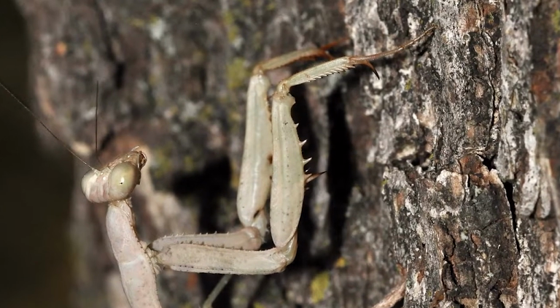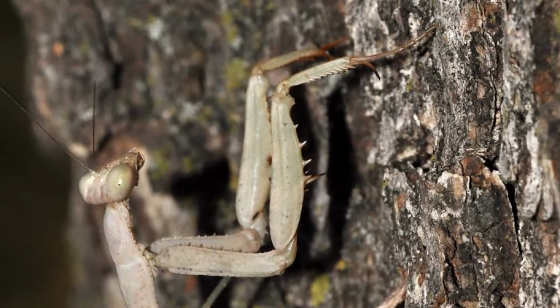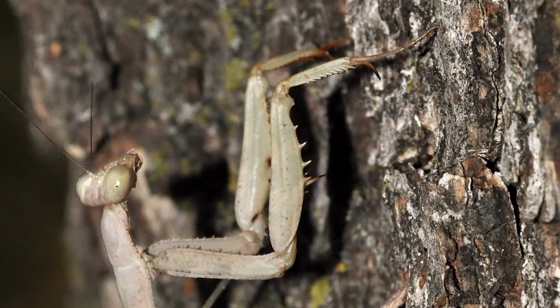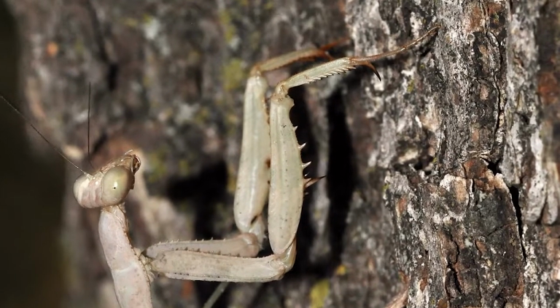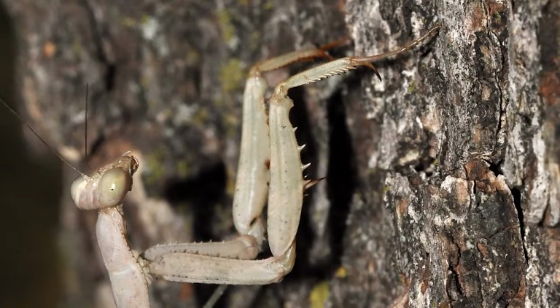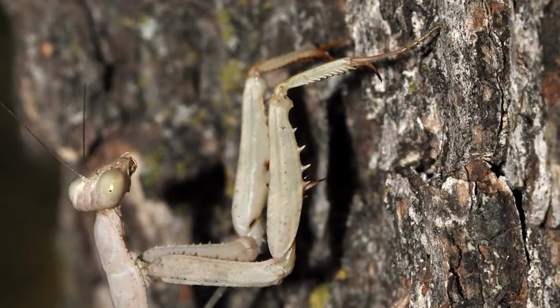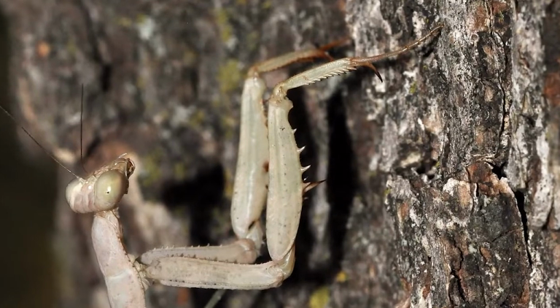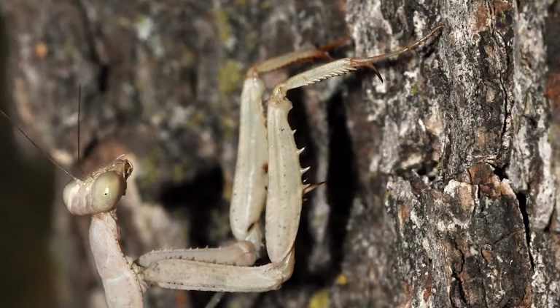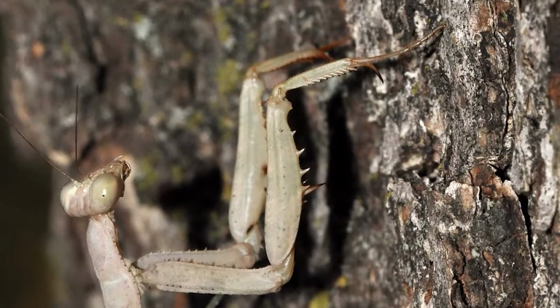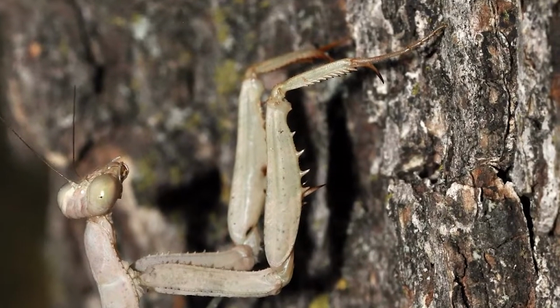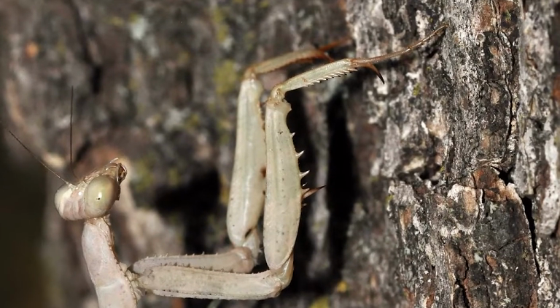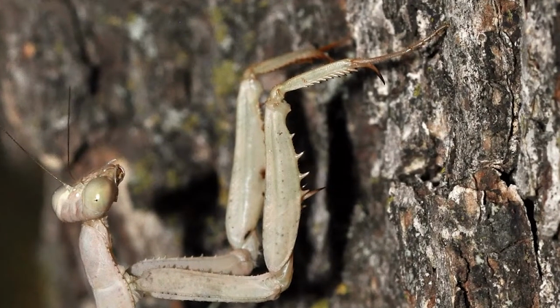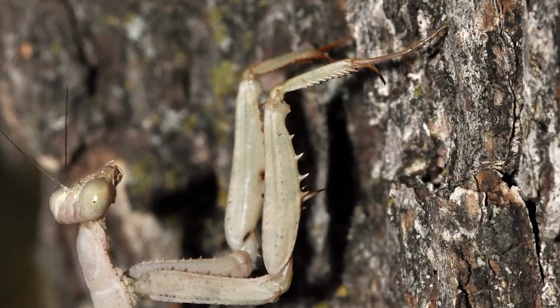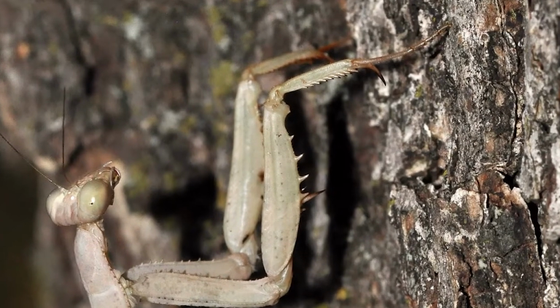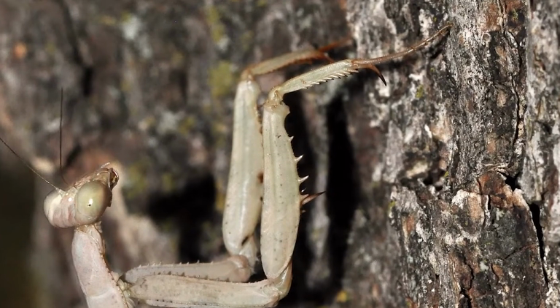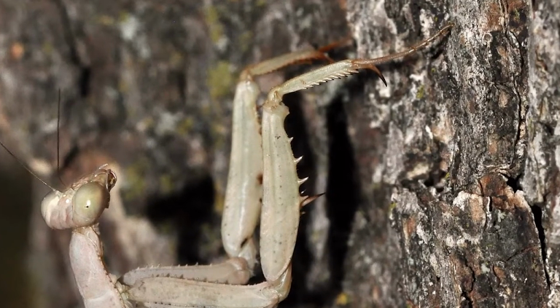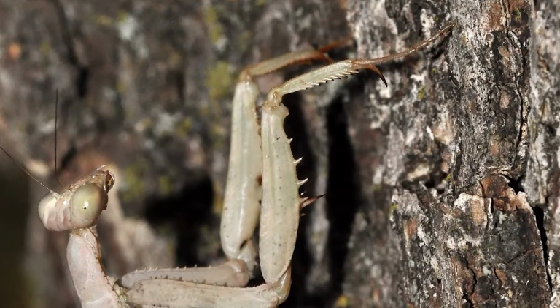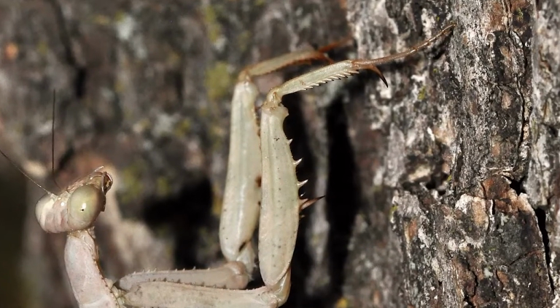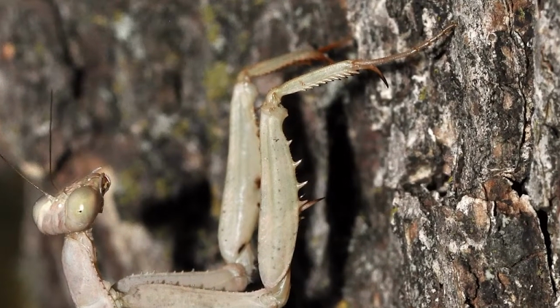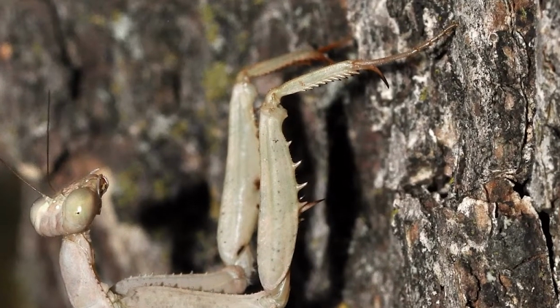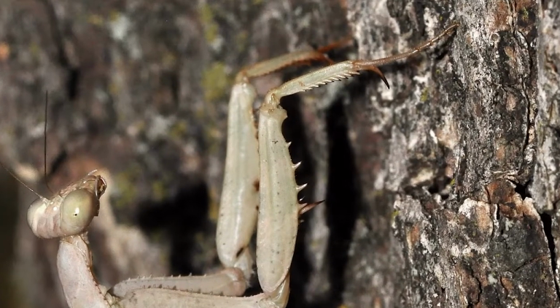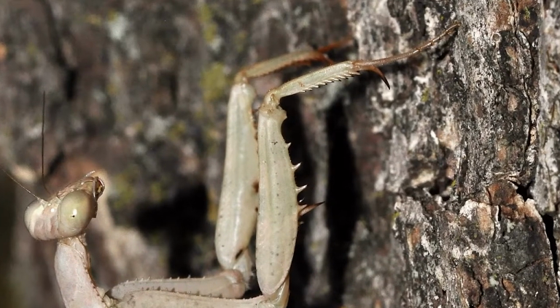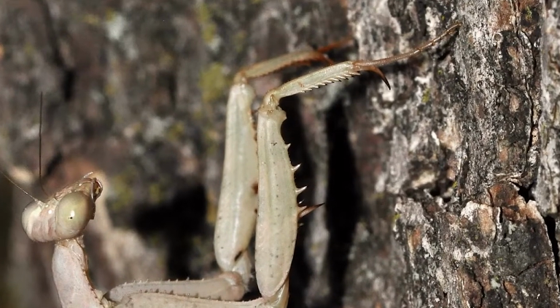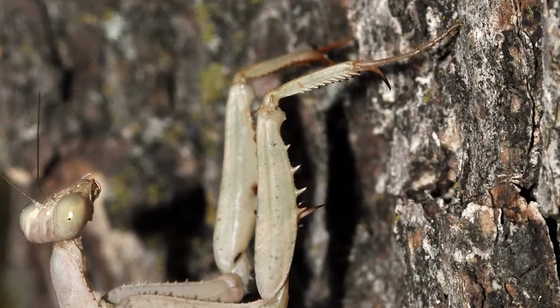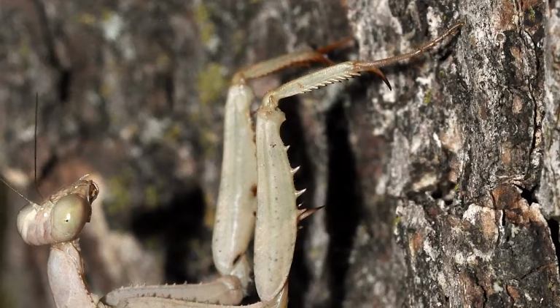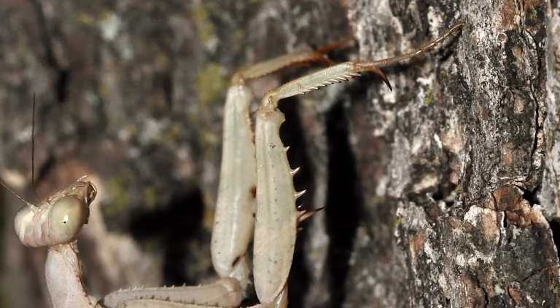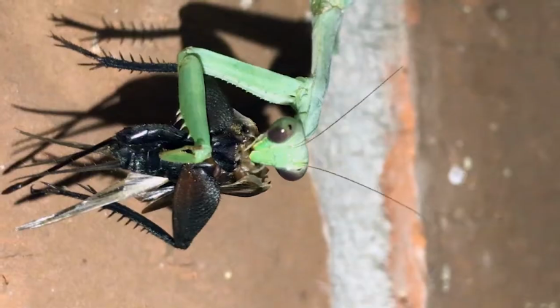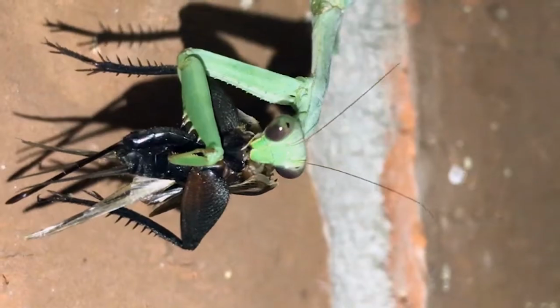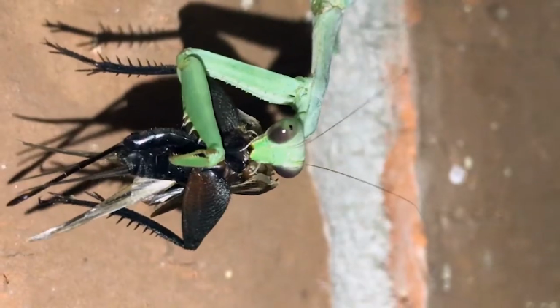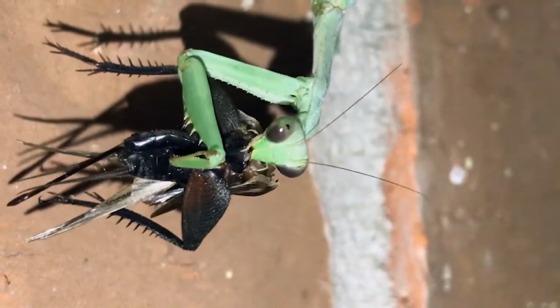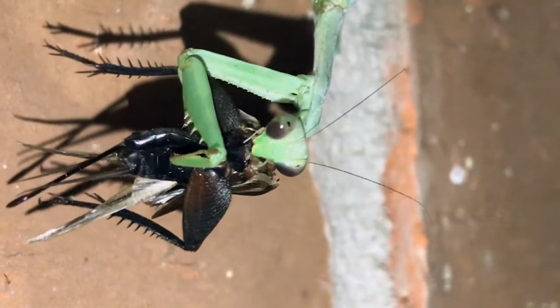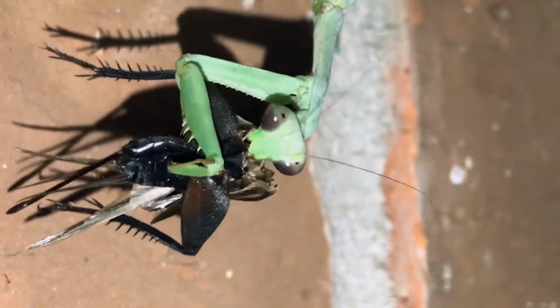The spiny legs help the mantis hold its prey with a vice grip while it eats the victim, often while it is still alive.